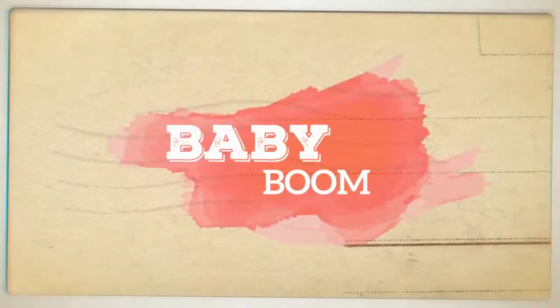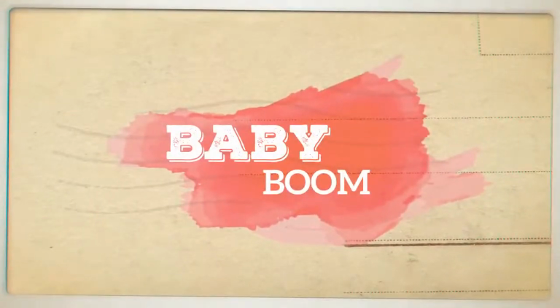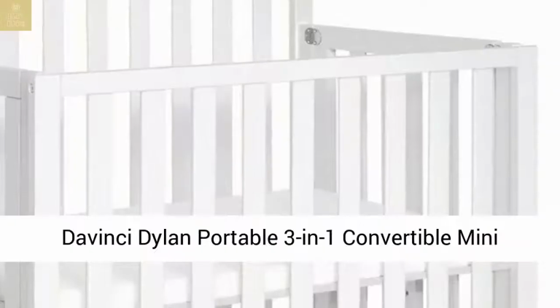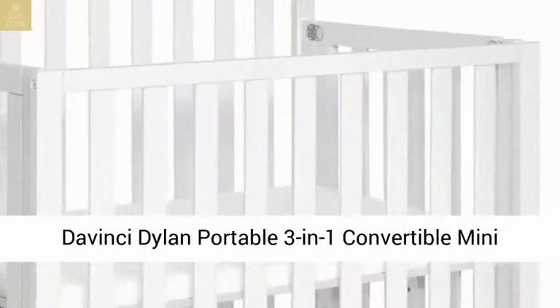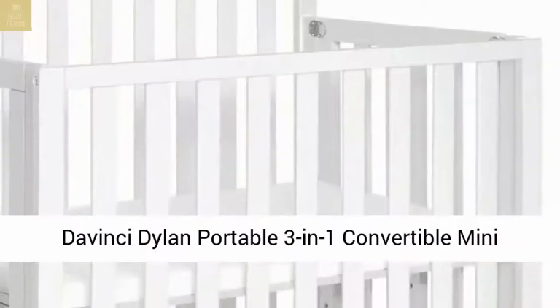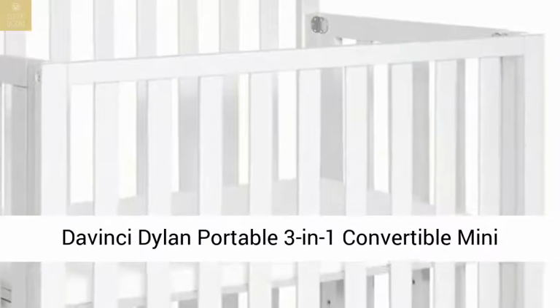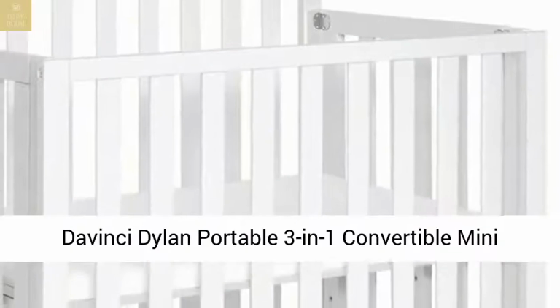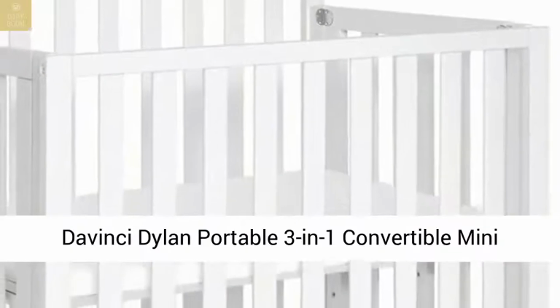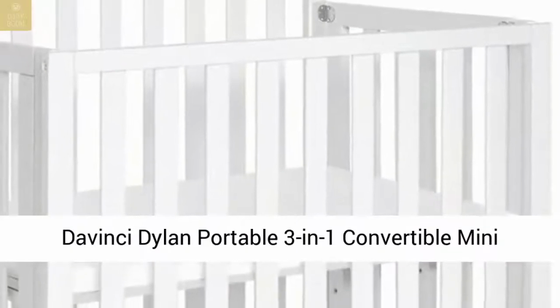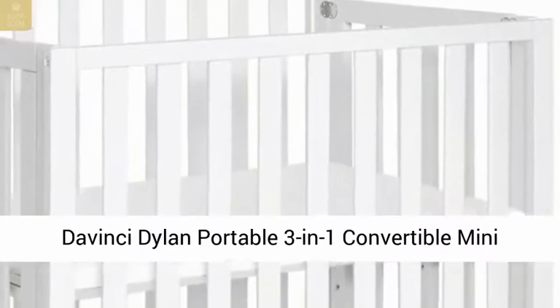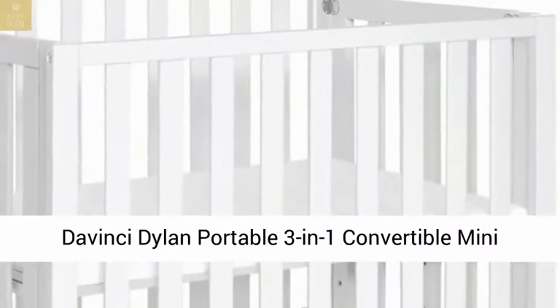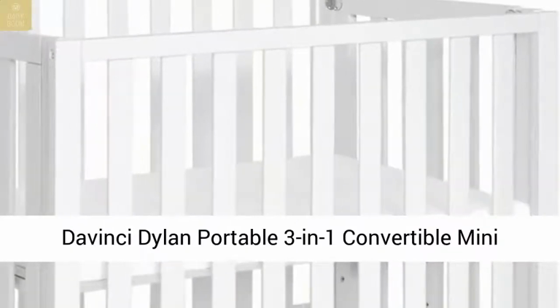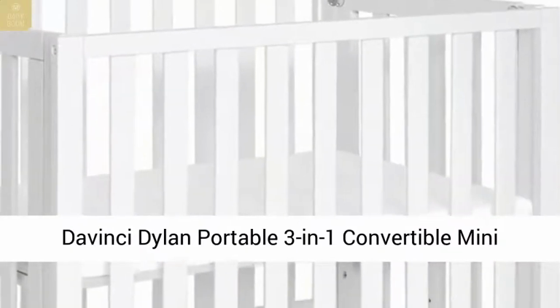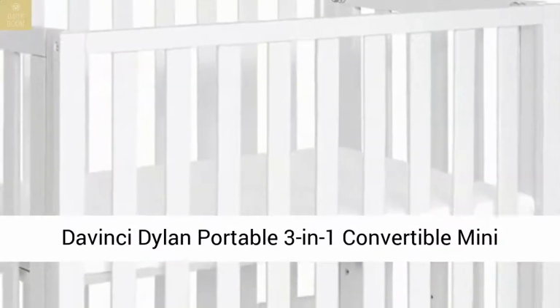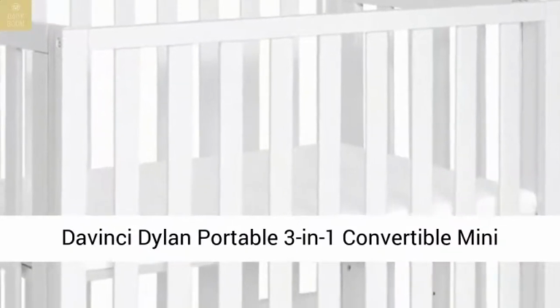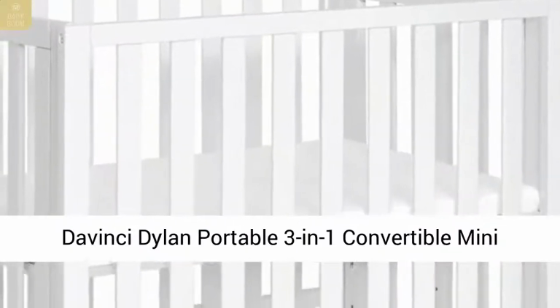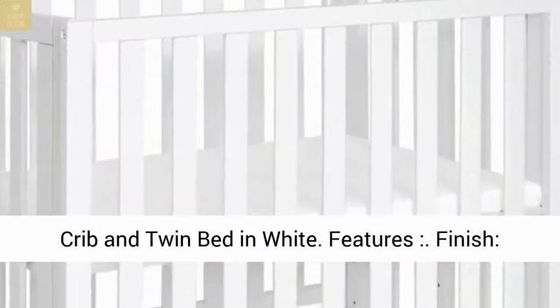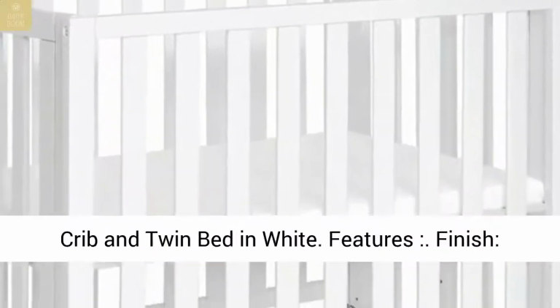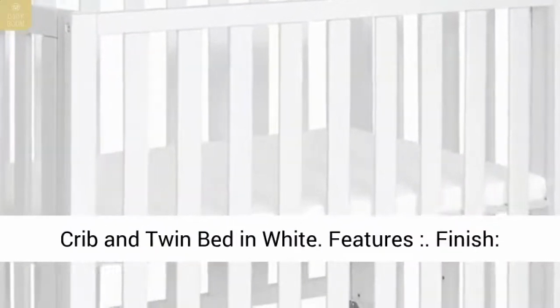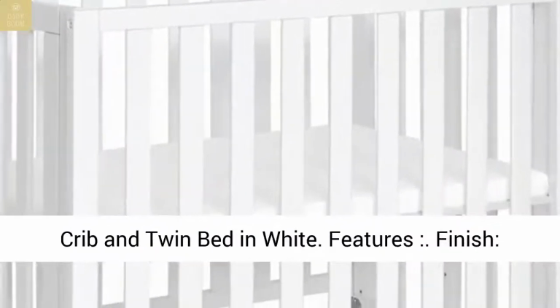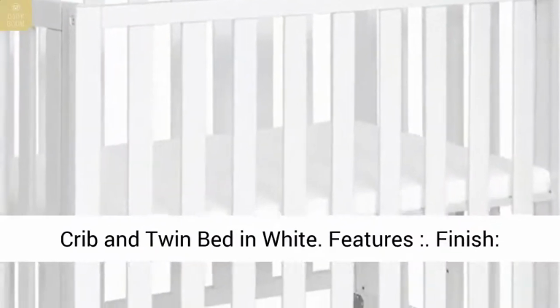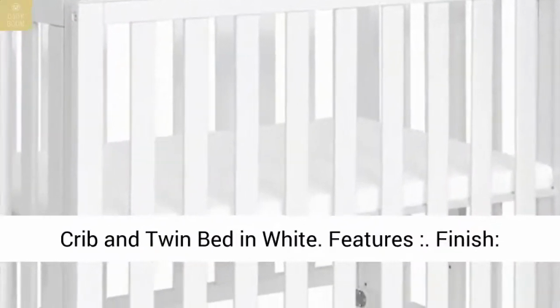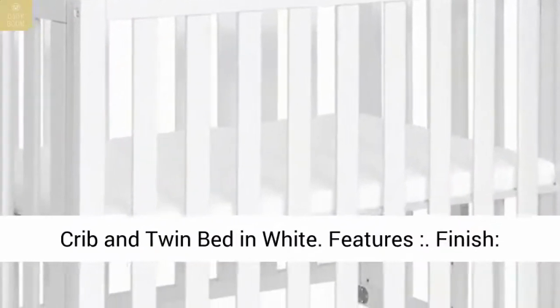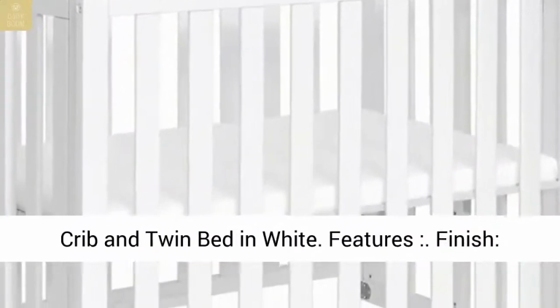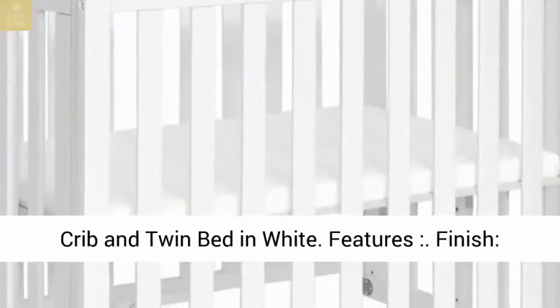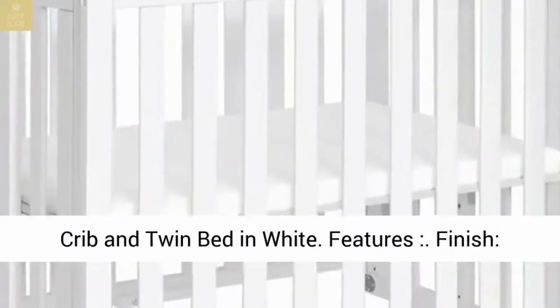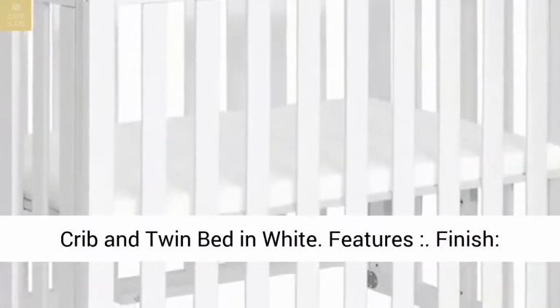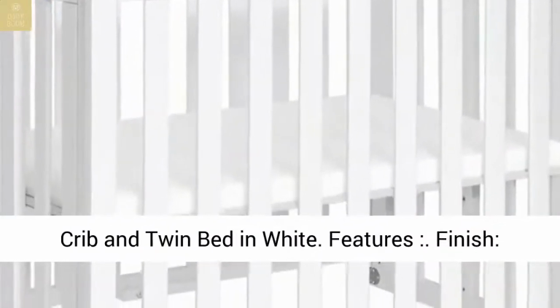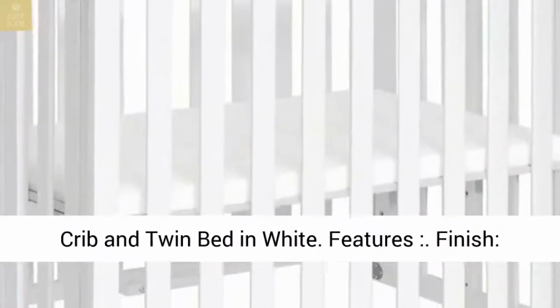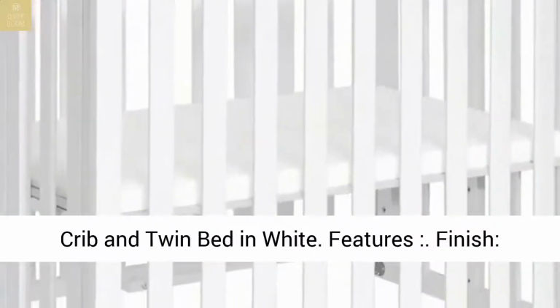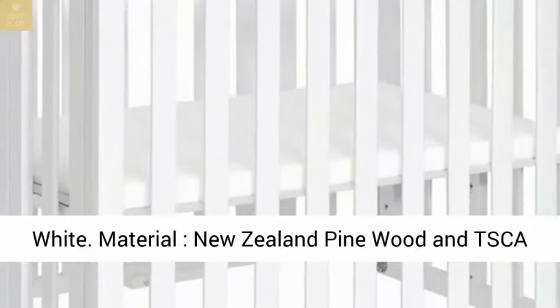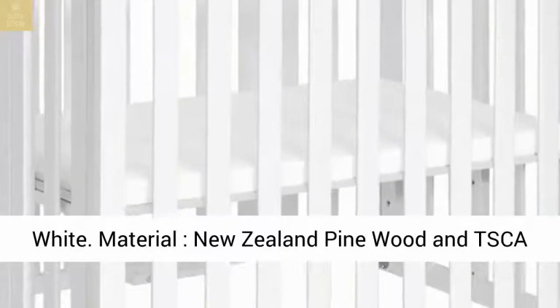The DaVinci Dillon Portable 3-in-1 Convertible Mini Crib and Twin Bed in White. Features a finished white design.